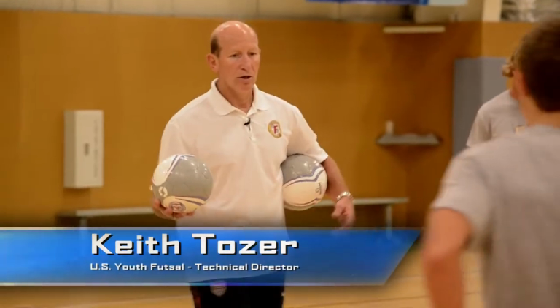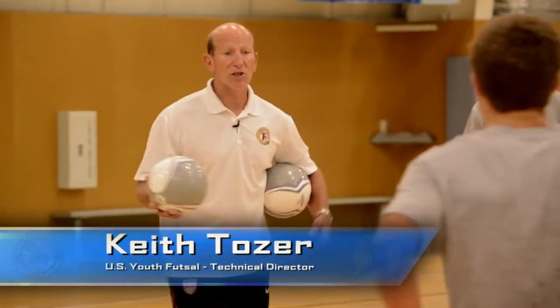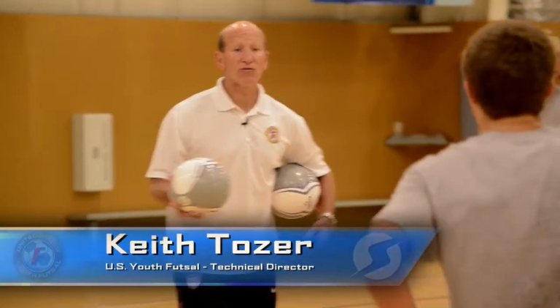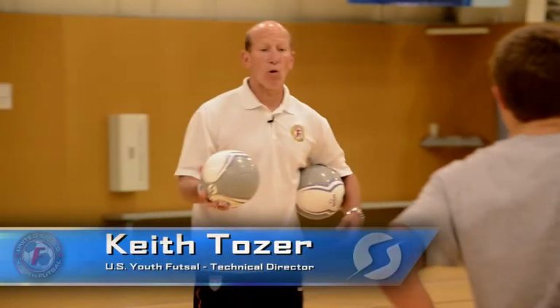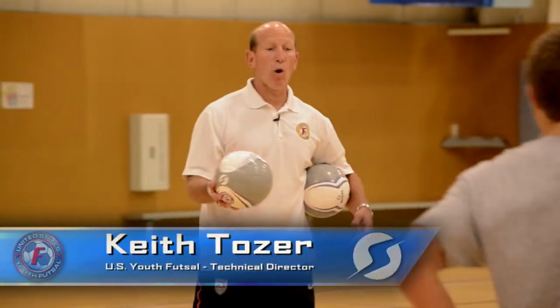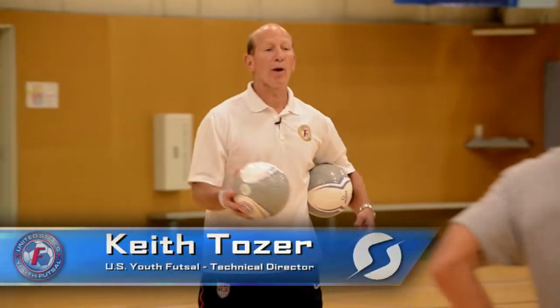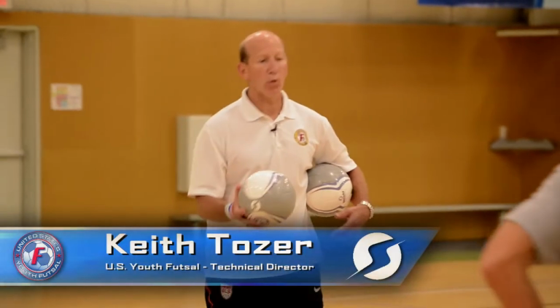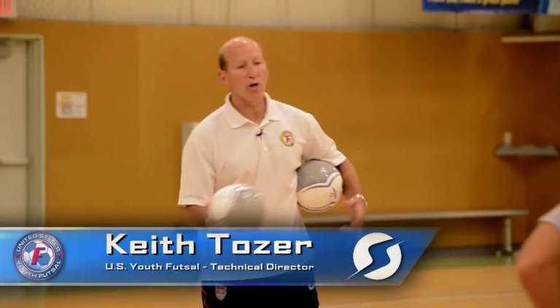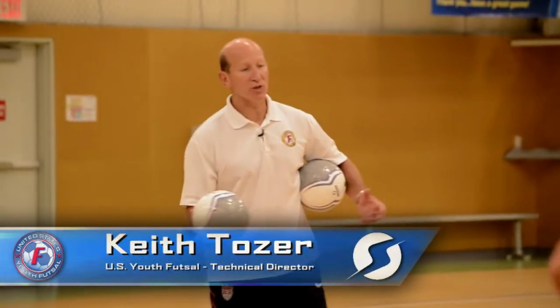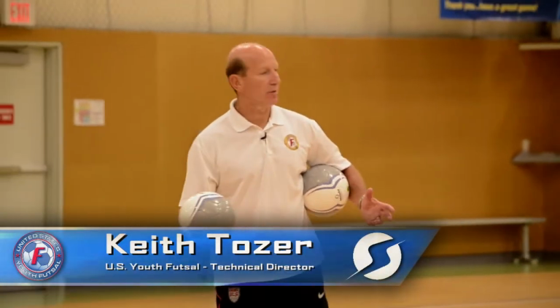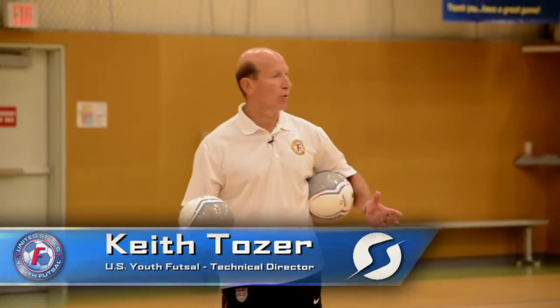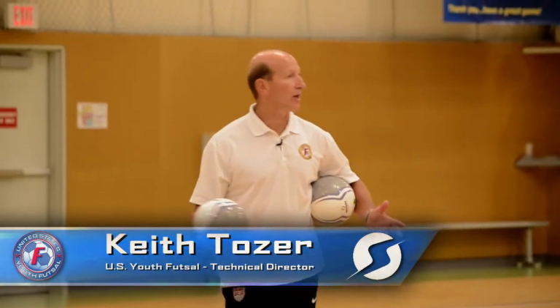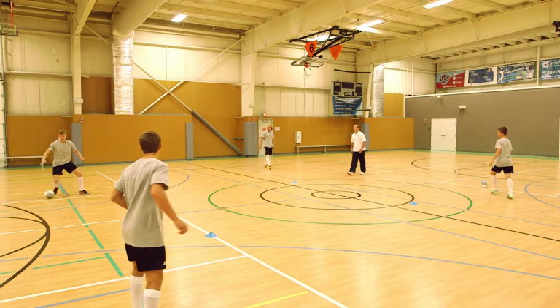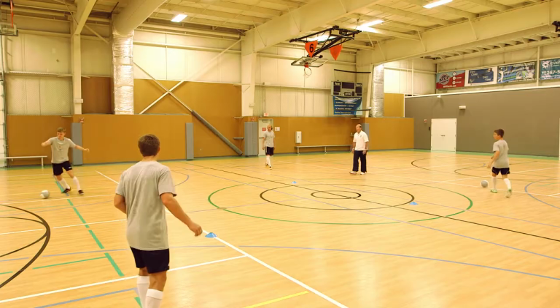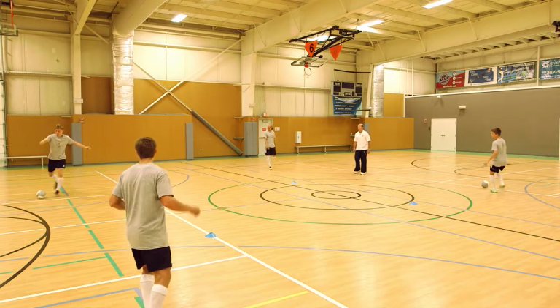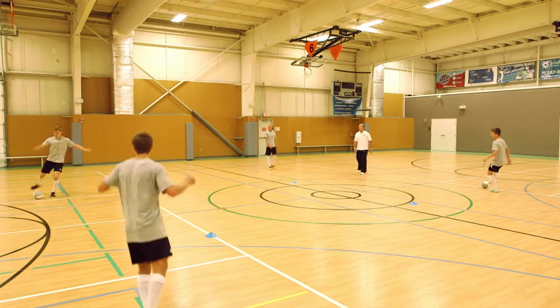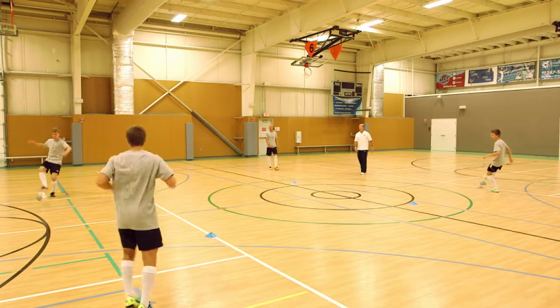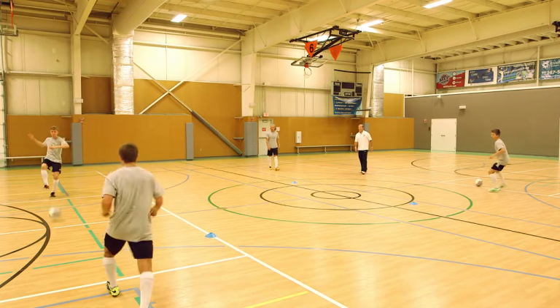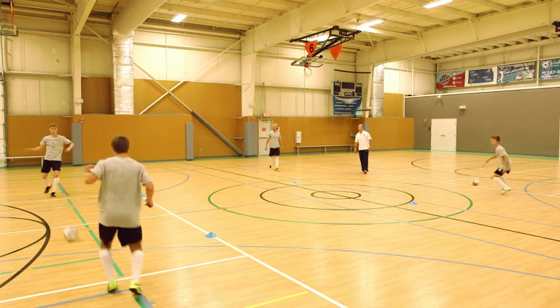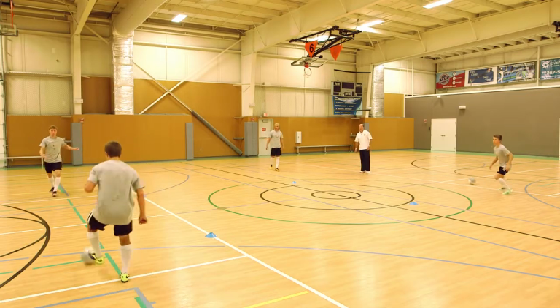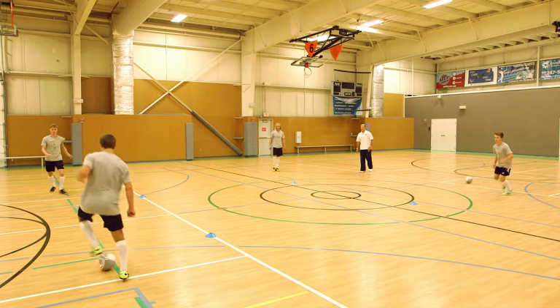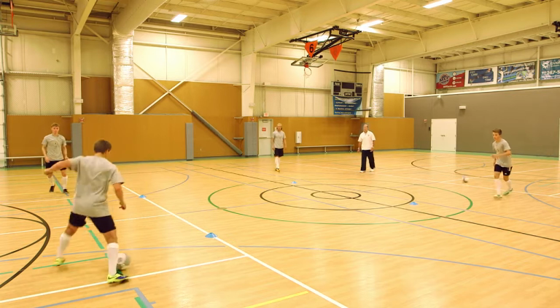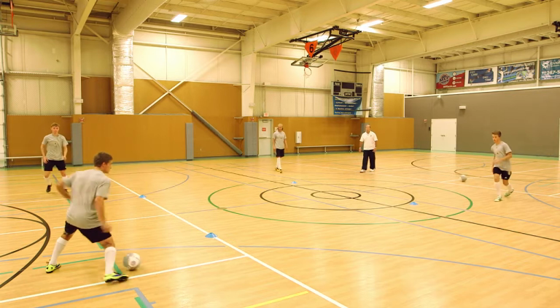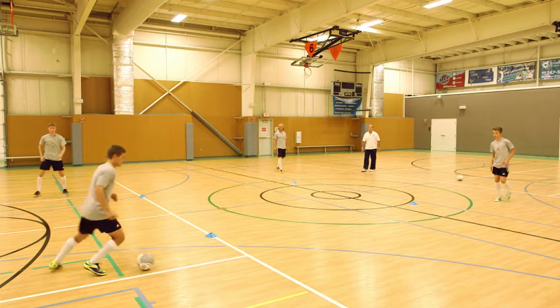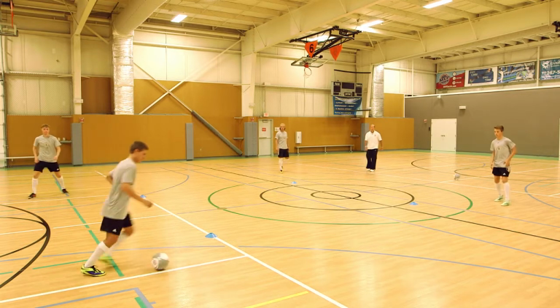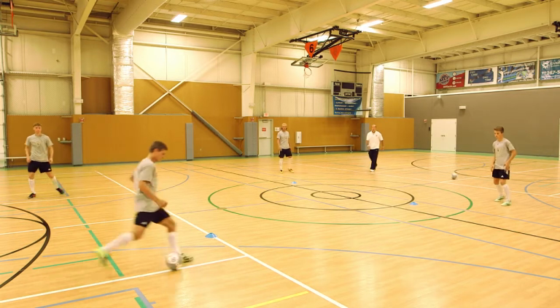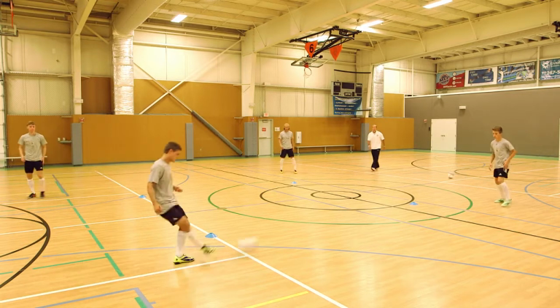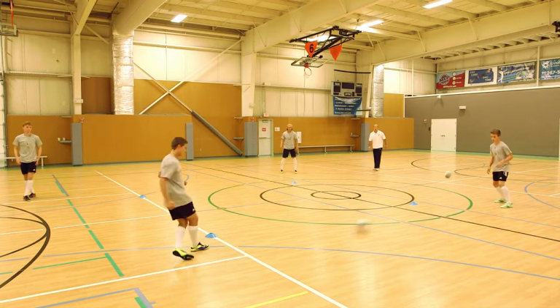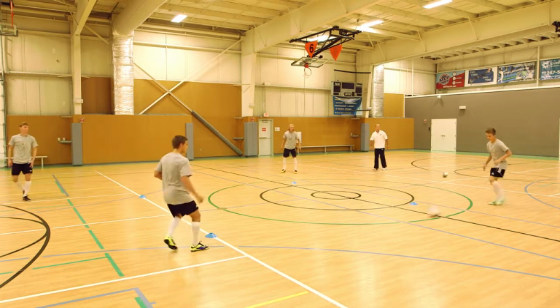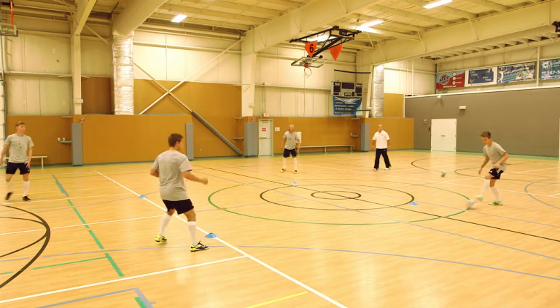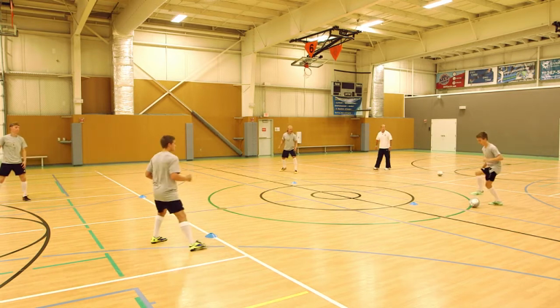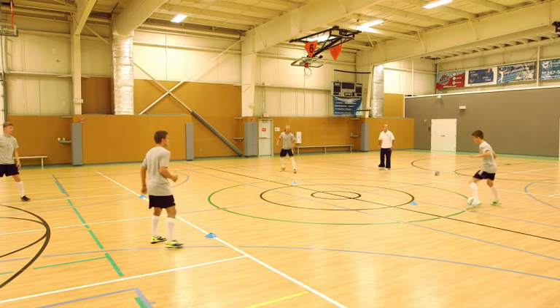Just for a warm up, we're also going to be working on turning and facing. I'm first just going to introduce one ball.